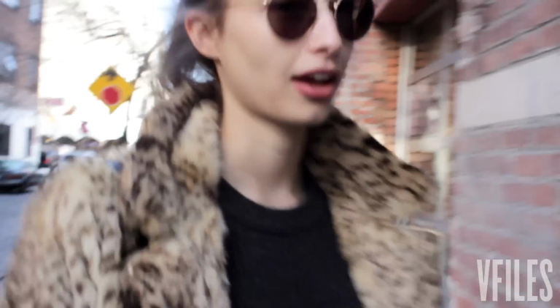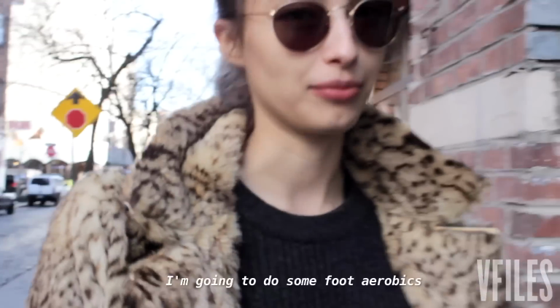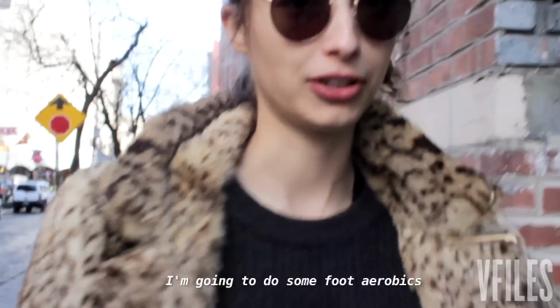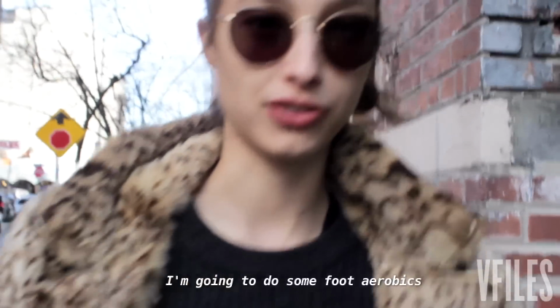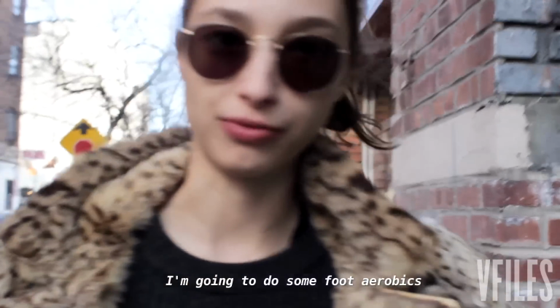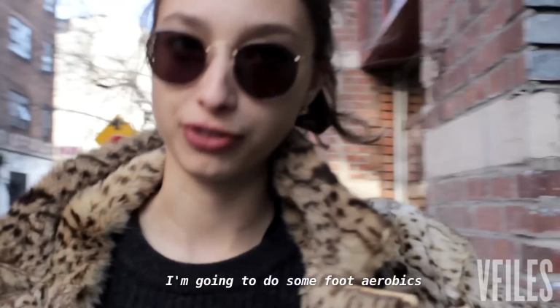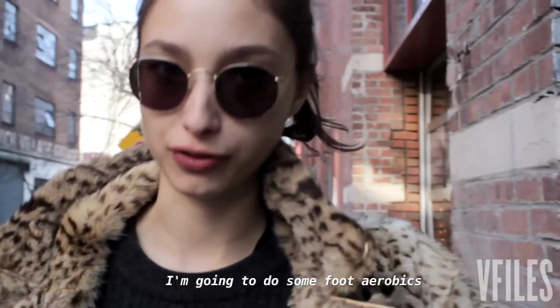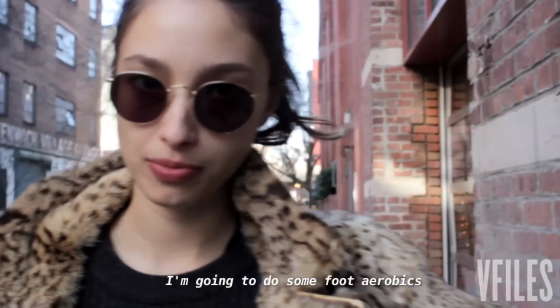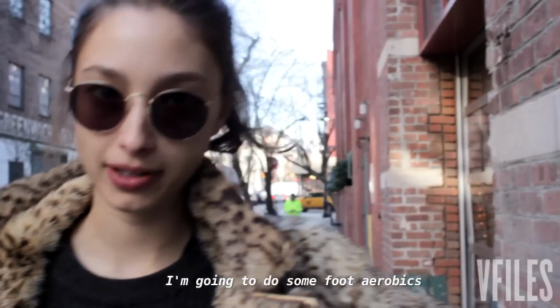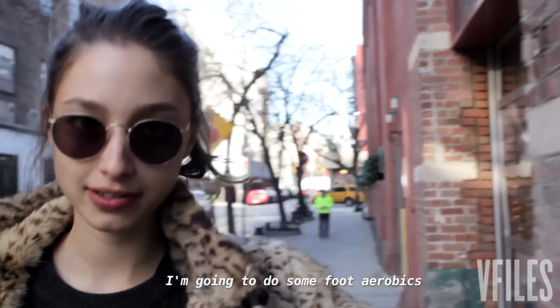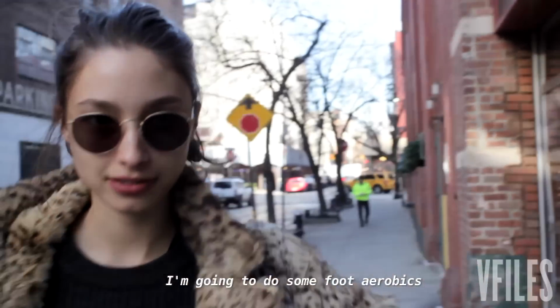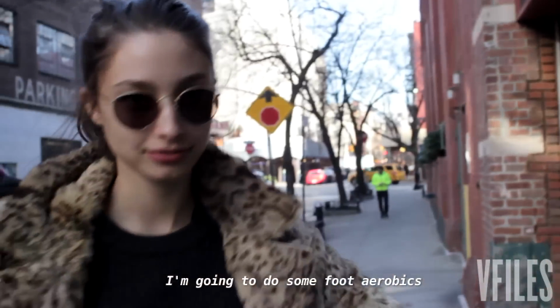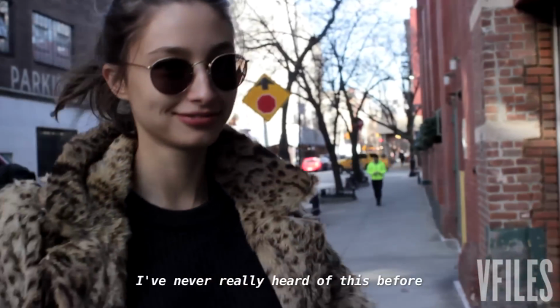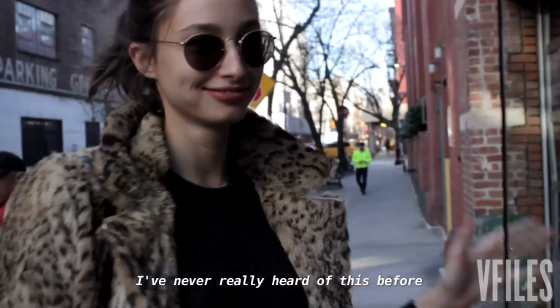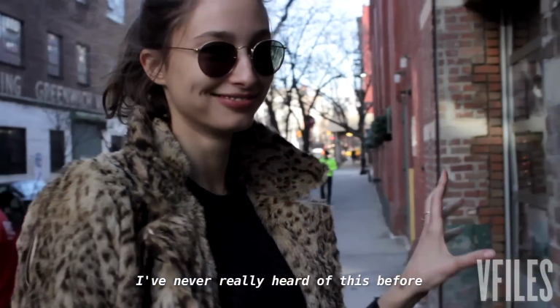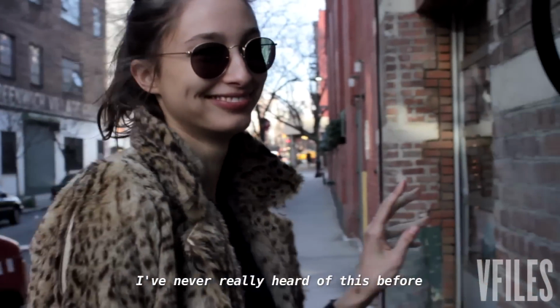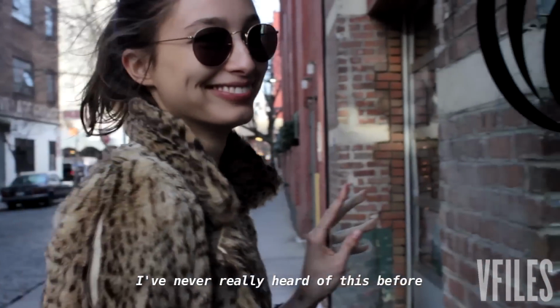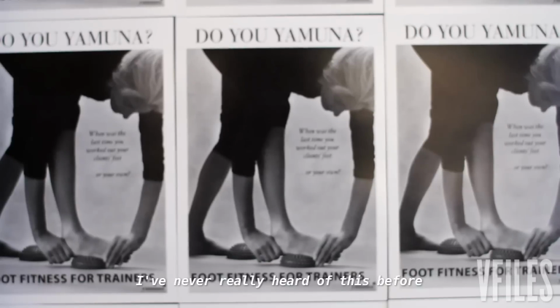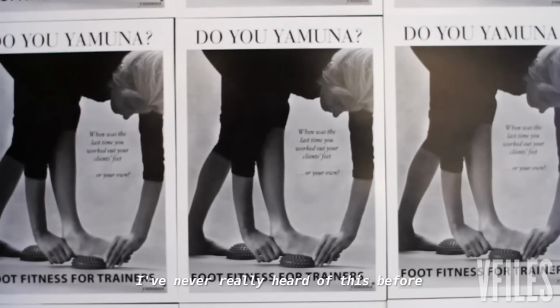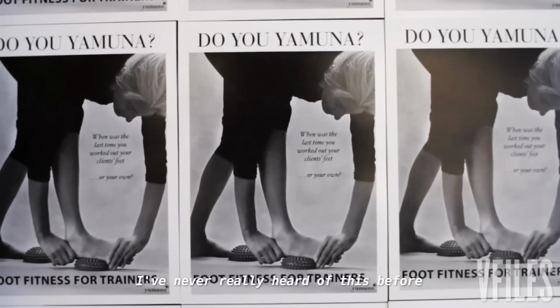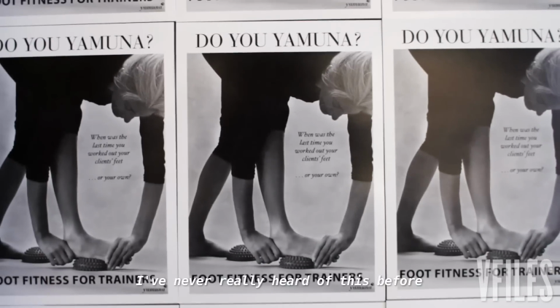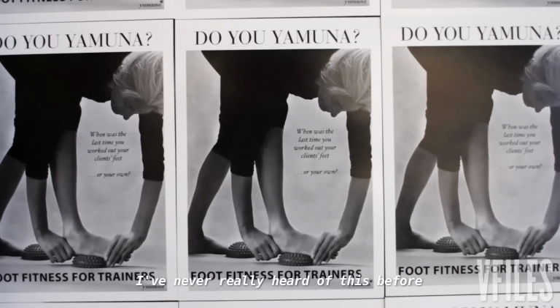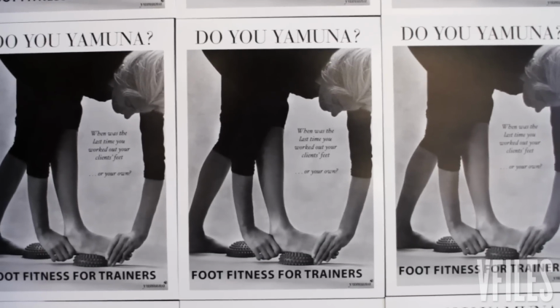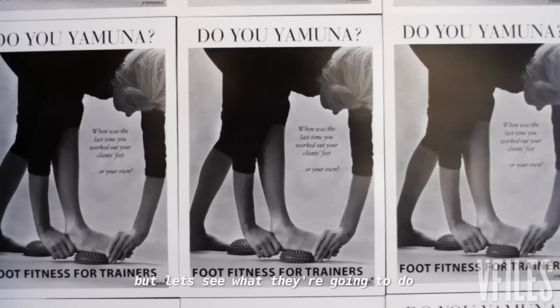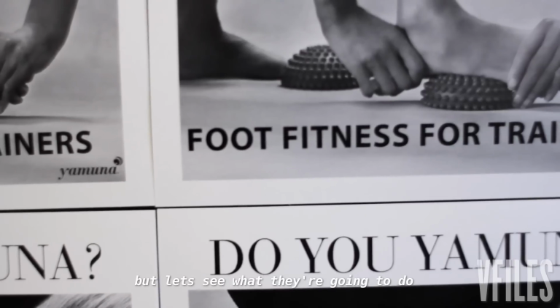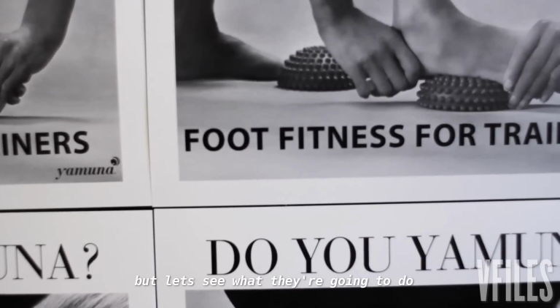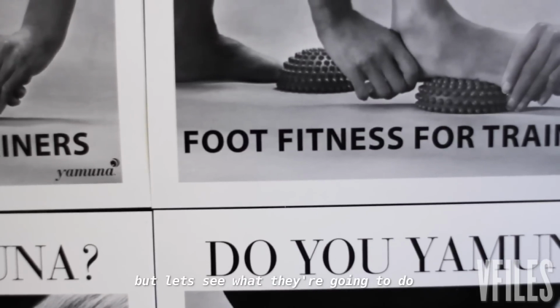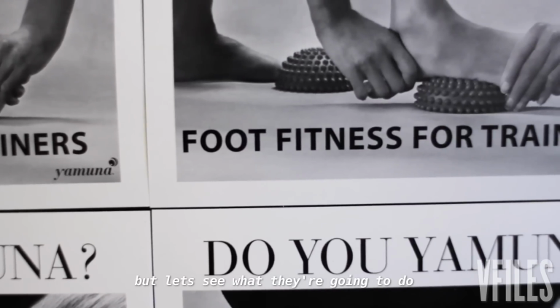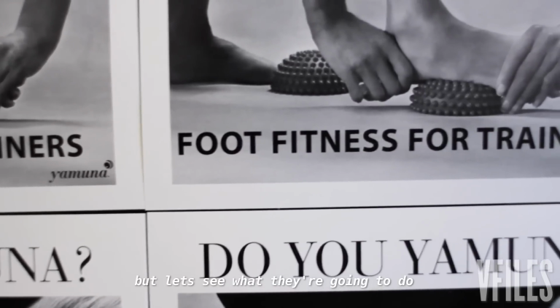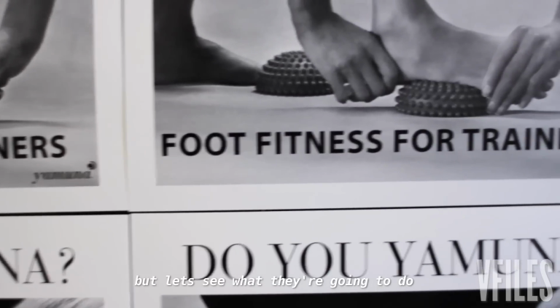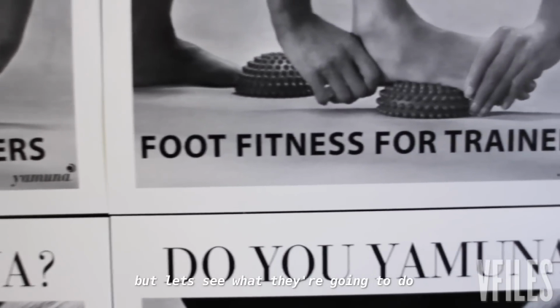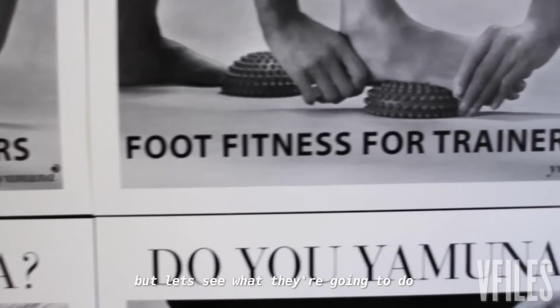I'm going to do some foot aerobics. I've never really heard of this before, but let's see what they're going to do.